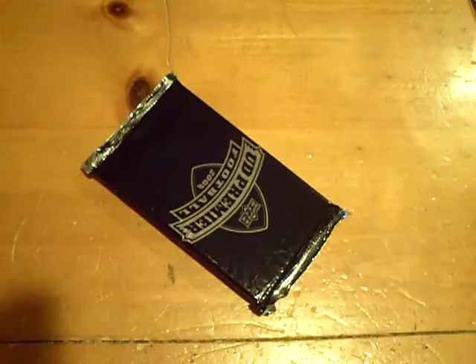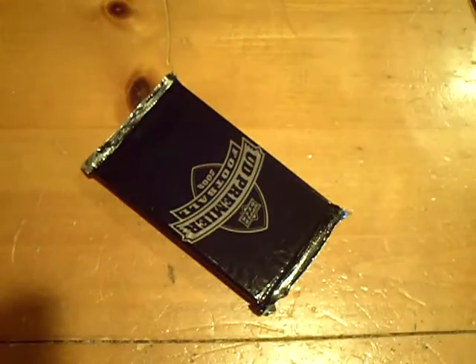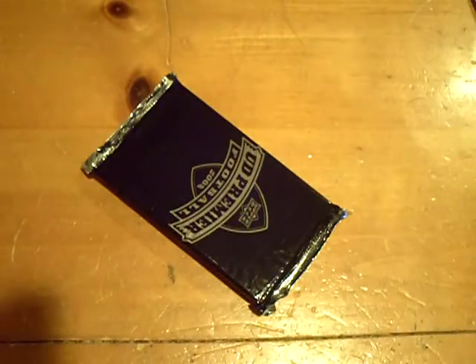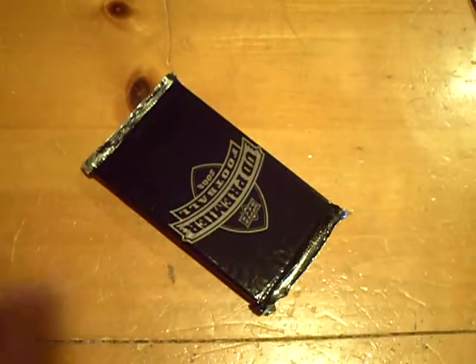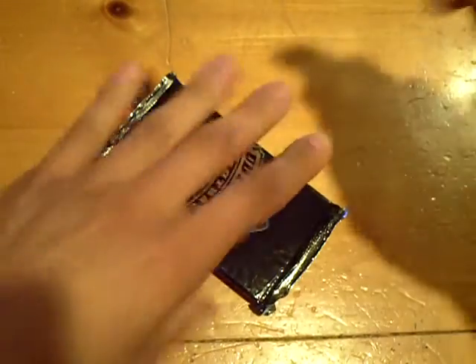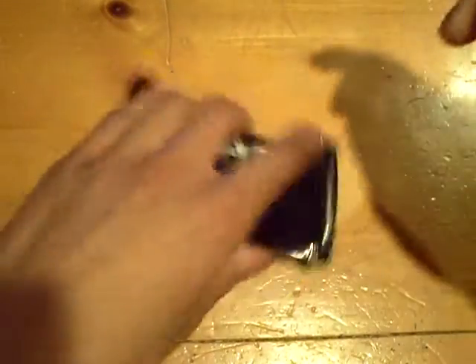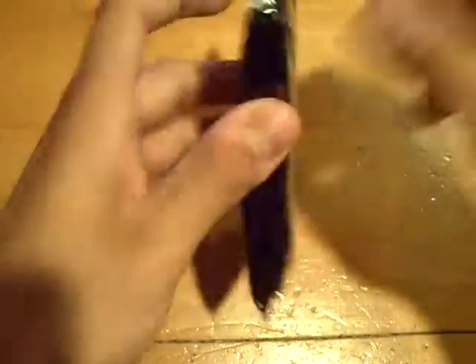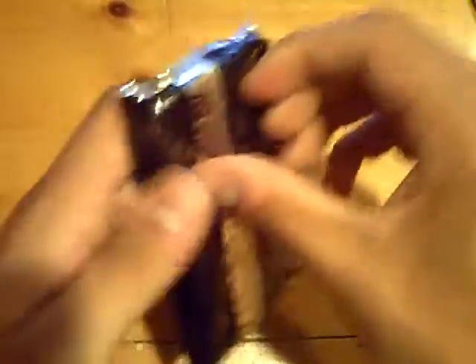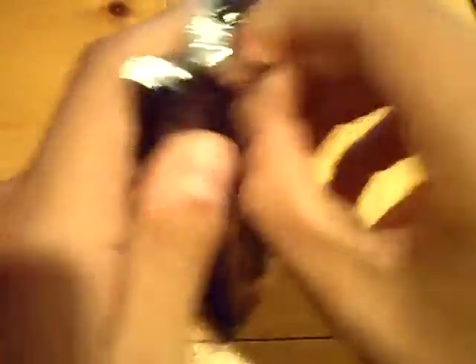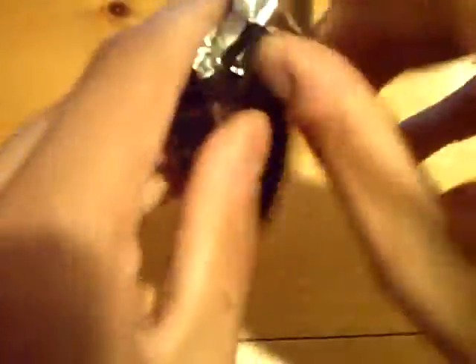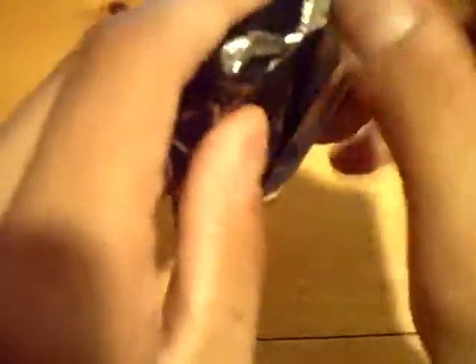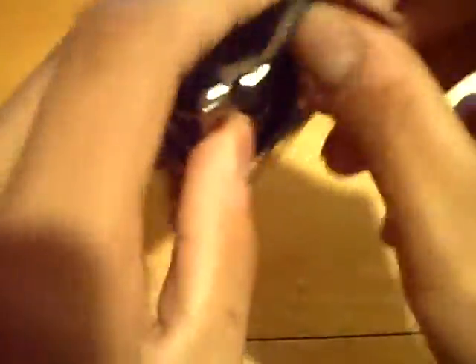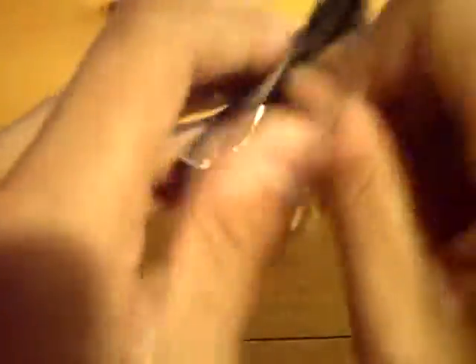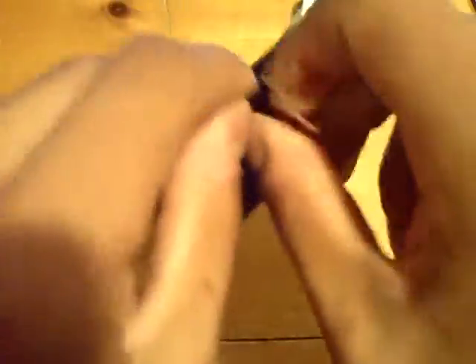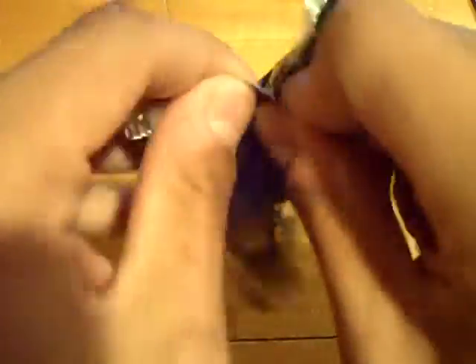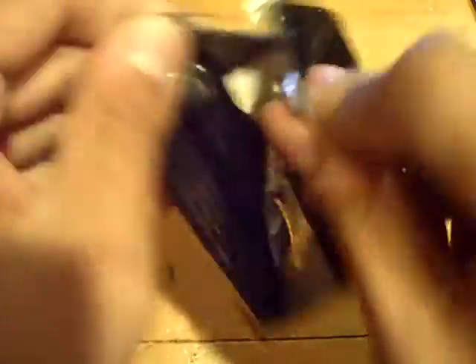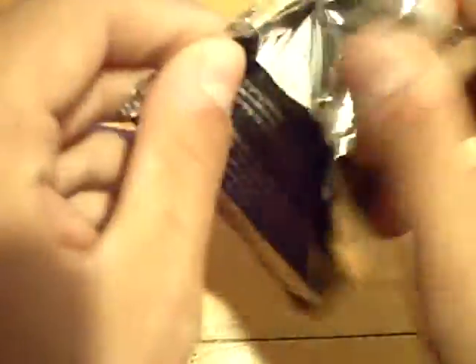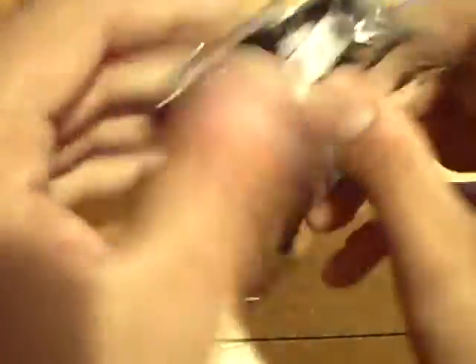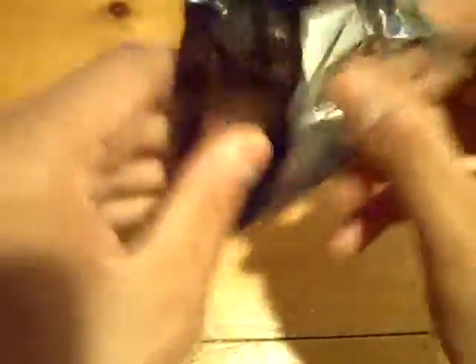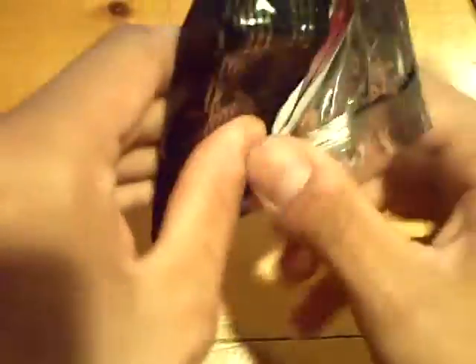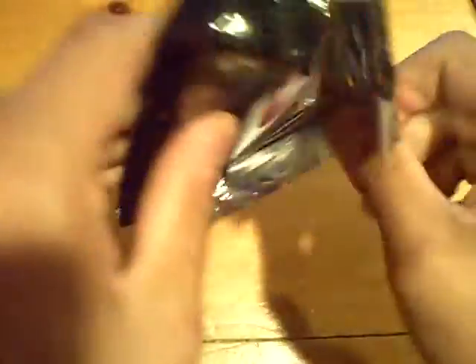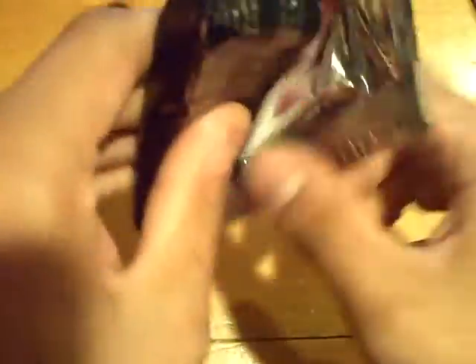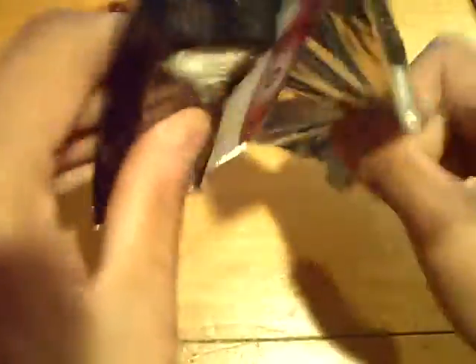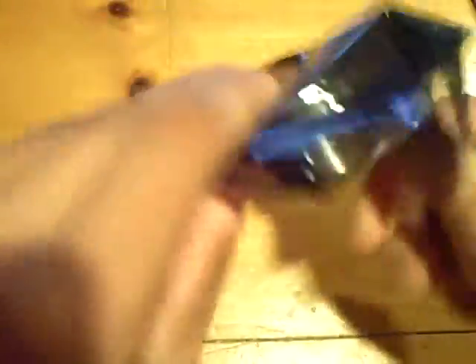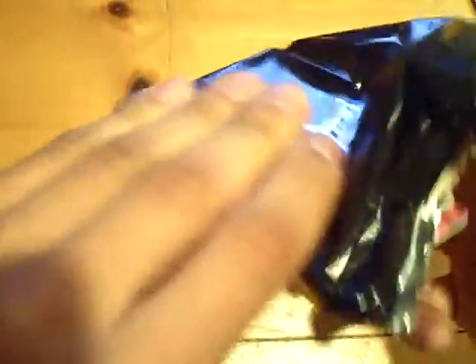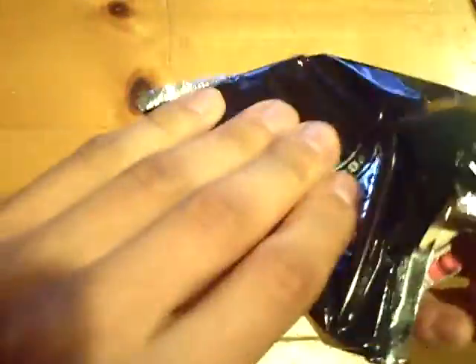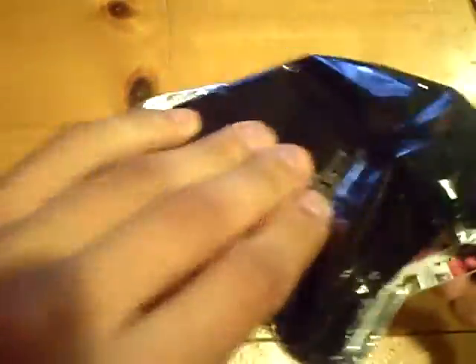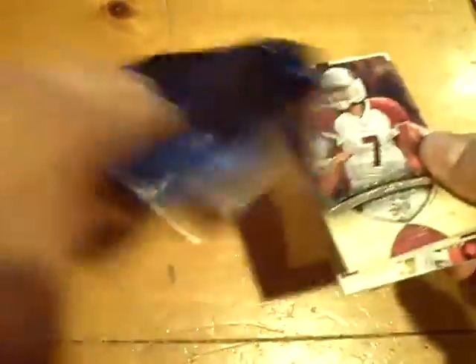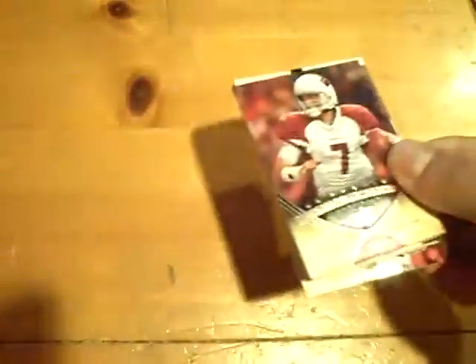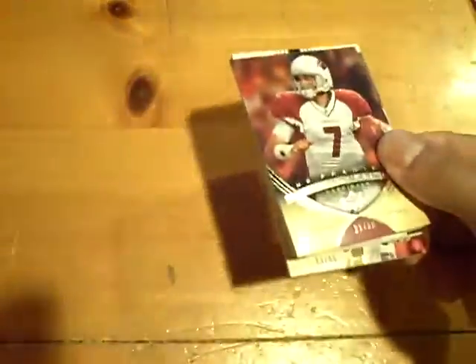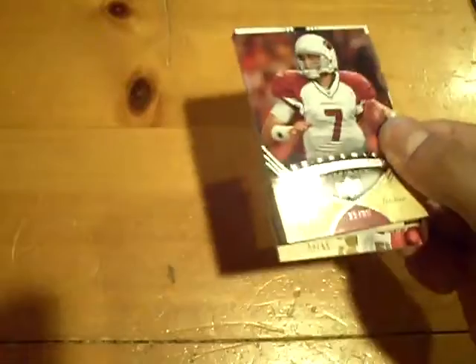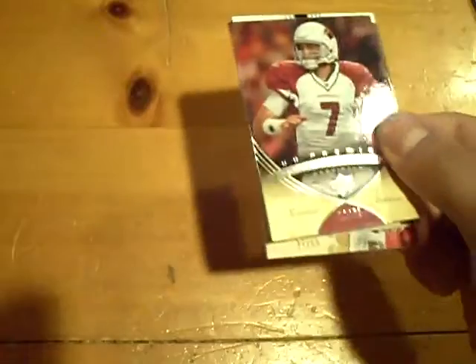We got a black pack — we hit a black pack! Last box. Premier.